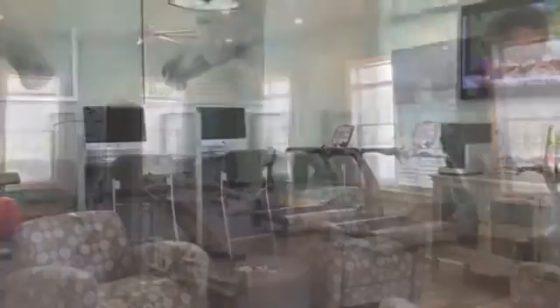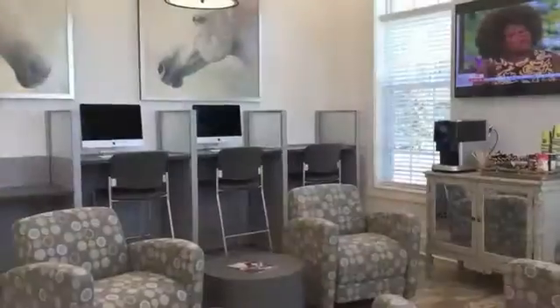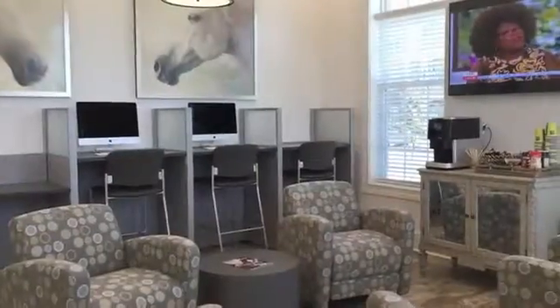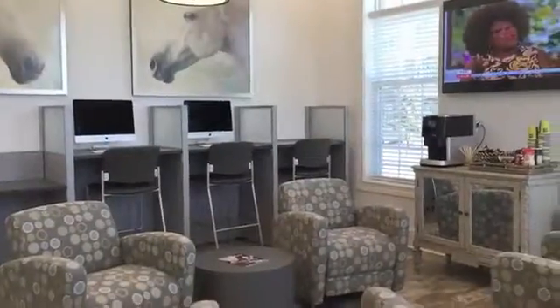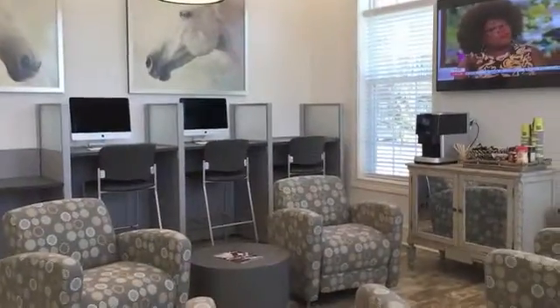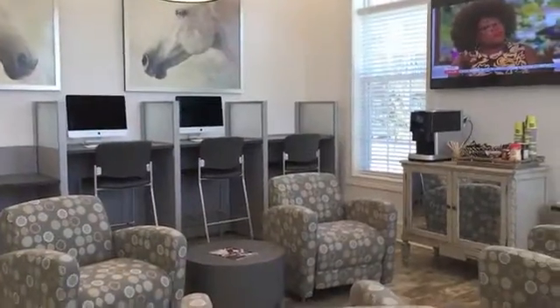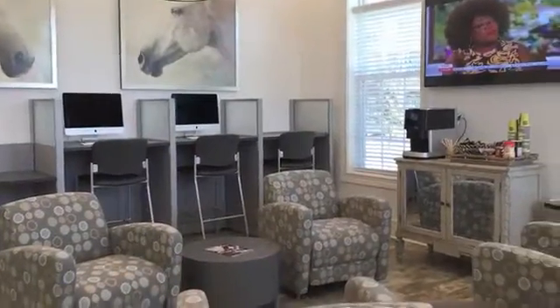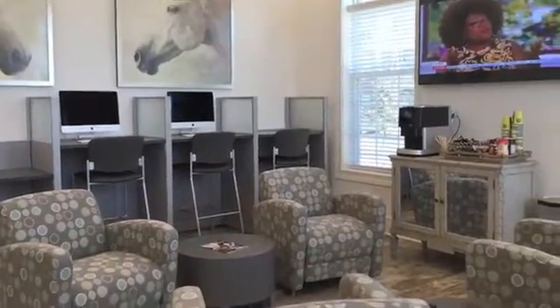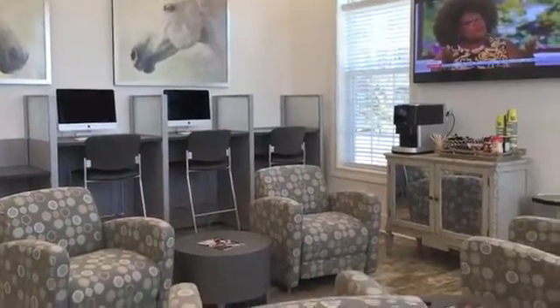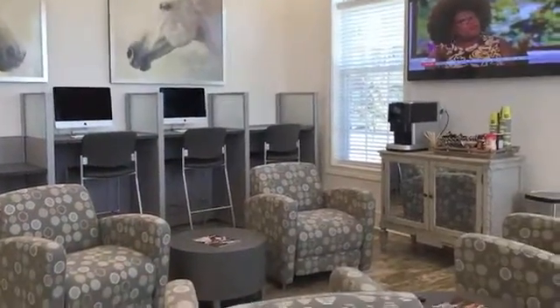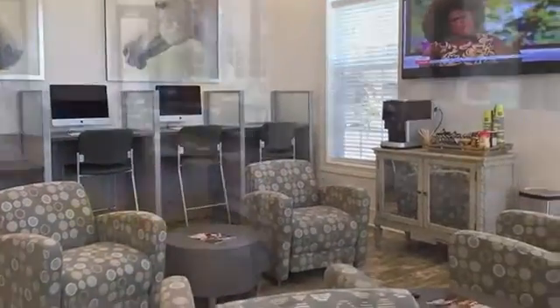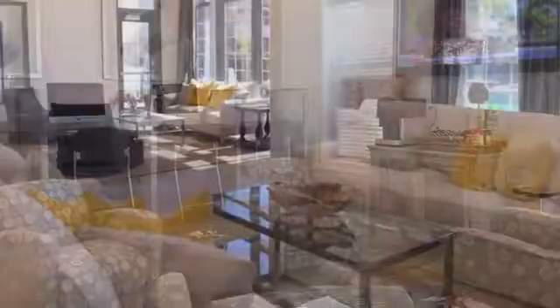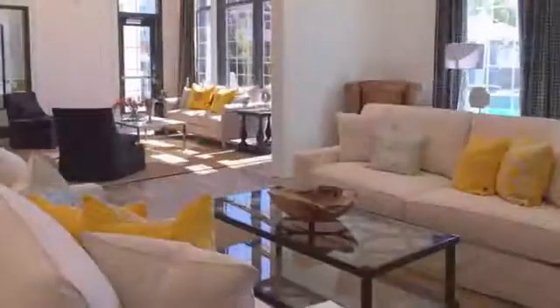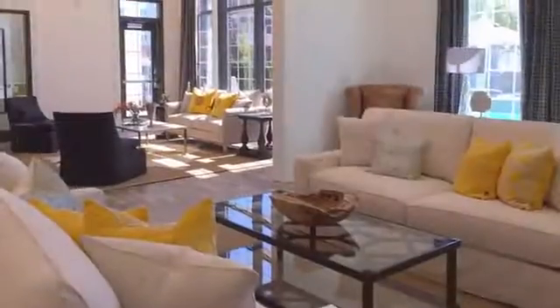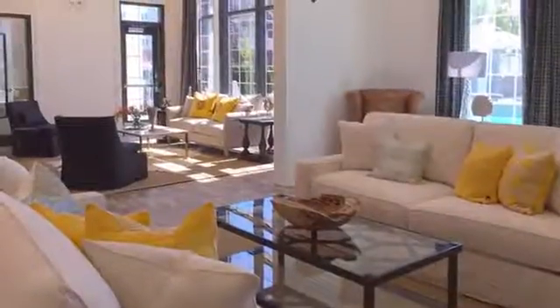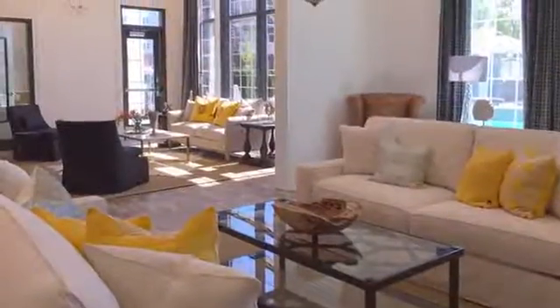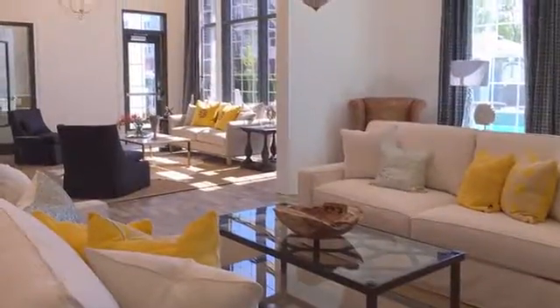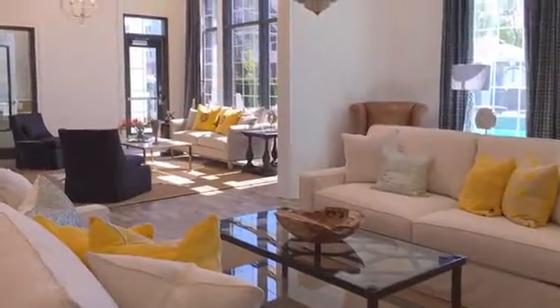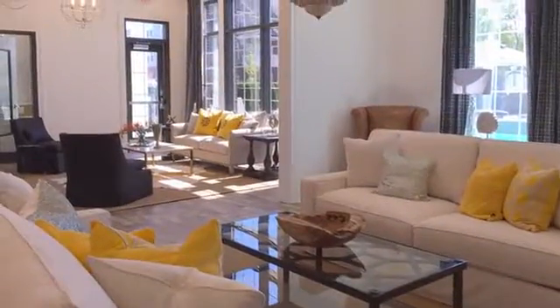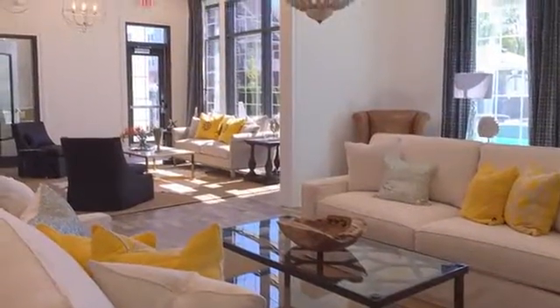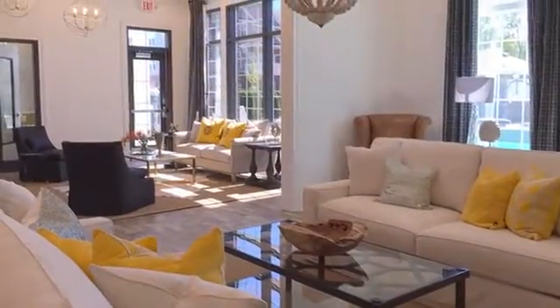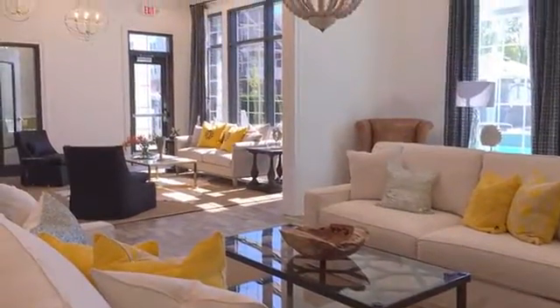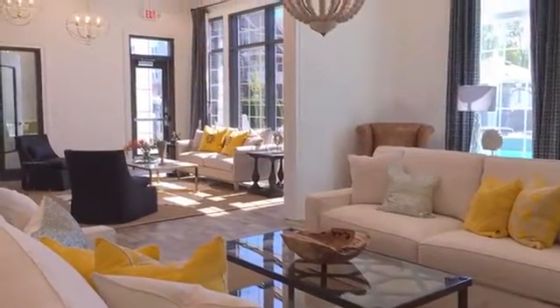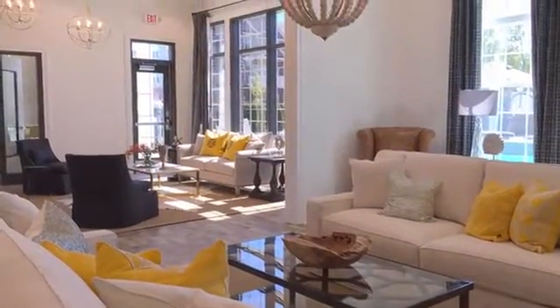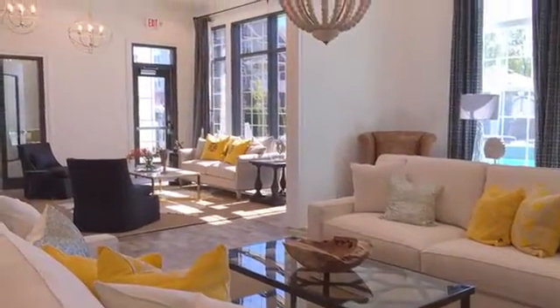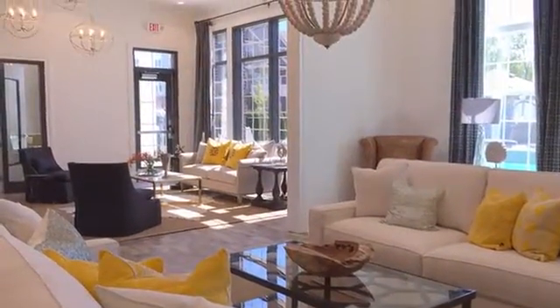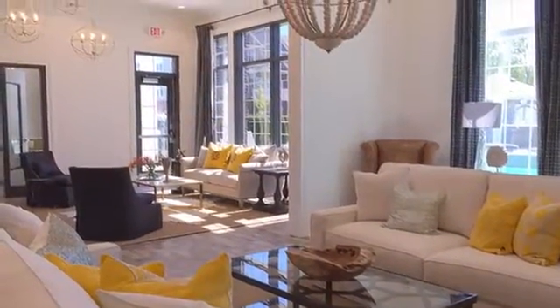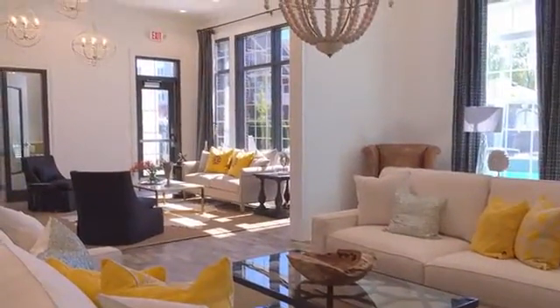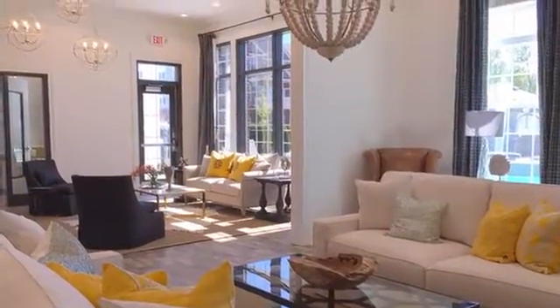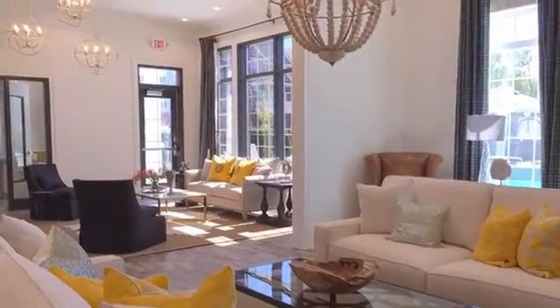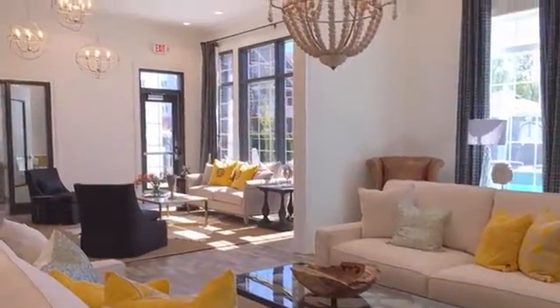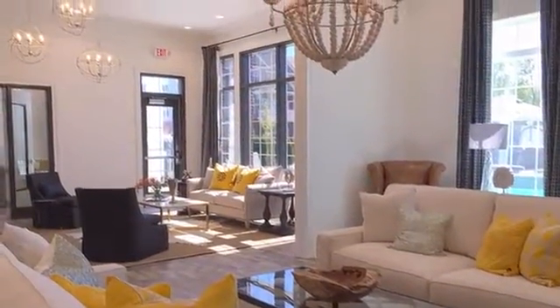Don't miss the tech bar or the coffee bar, and make sure to get to know your neighbors as you hang out in the gathering room of our resident clubhouse.